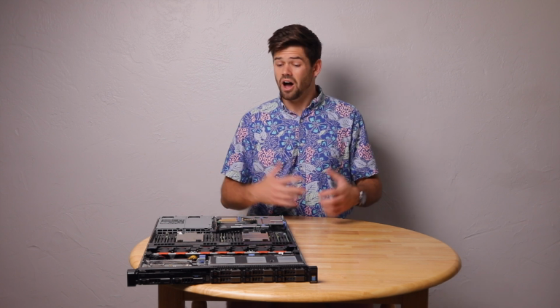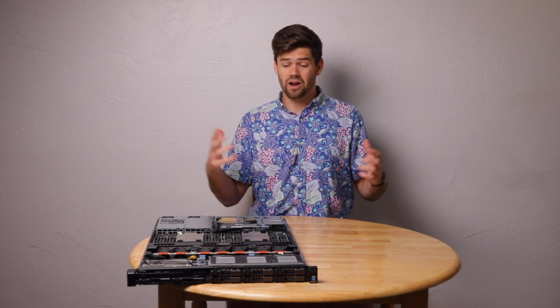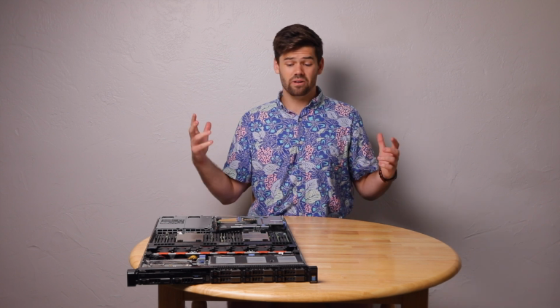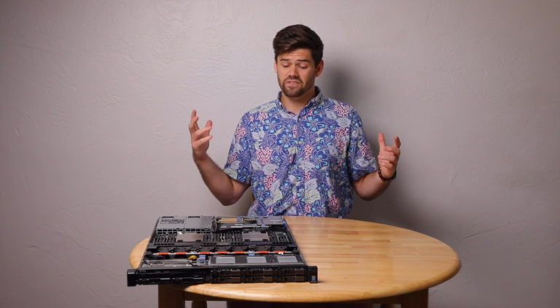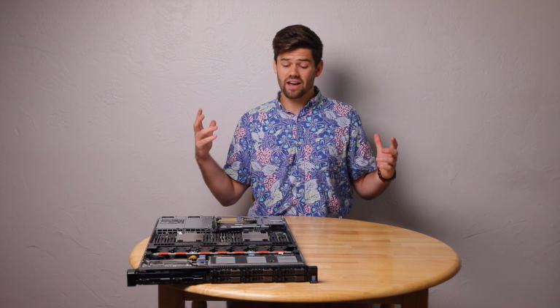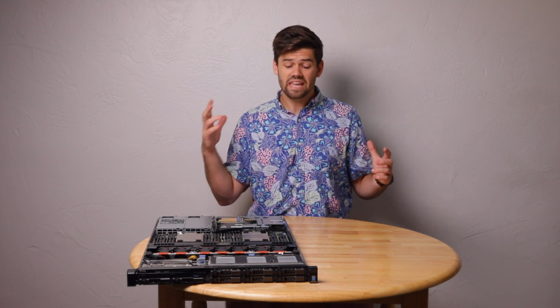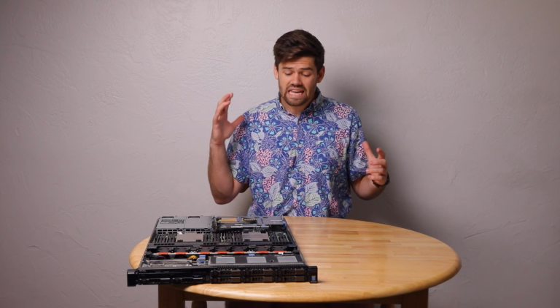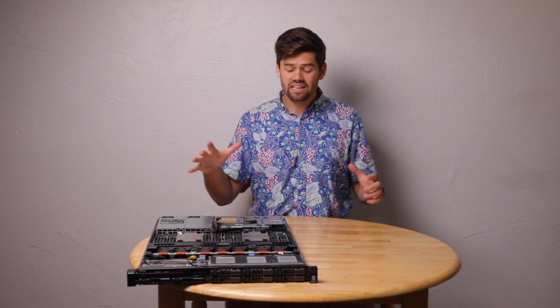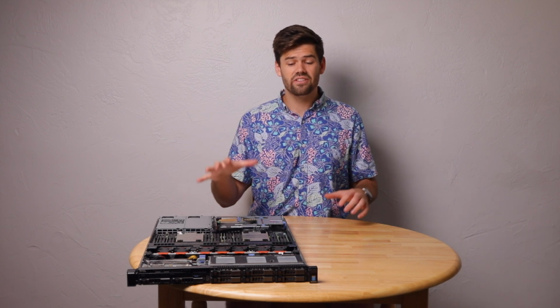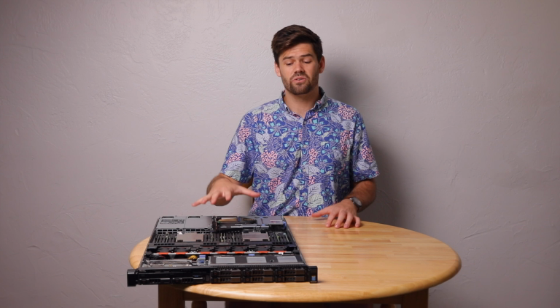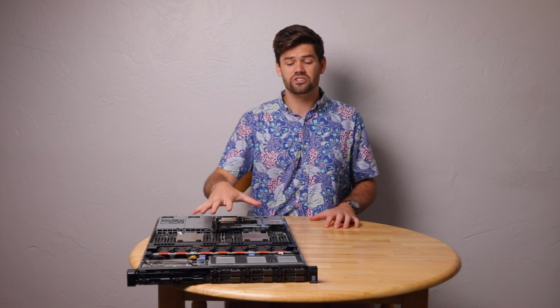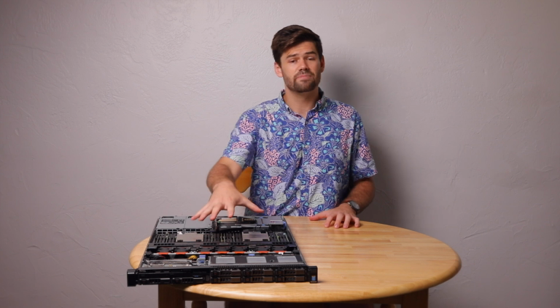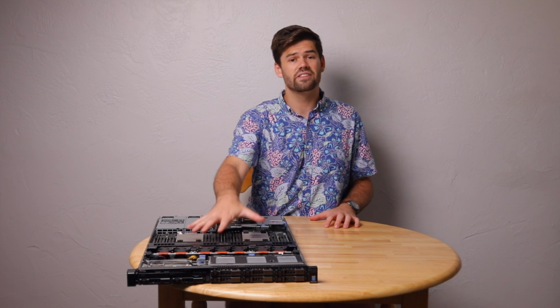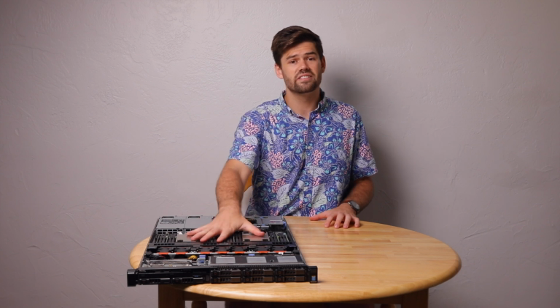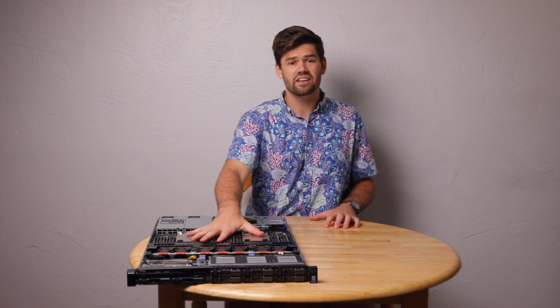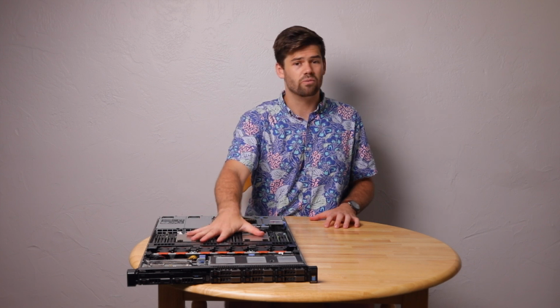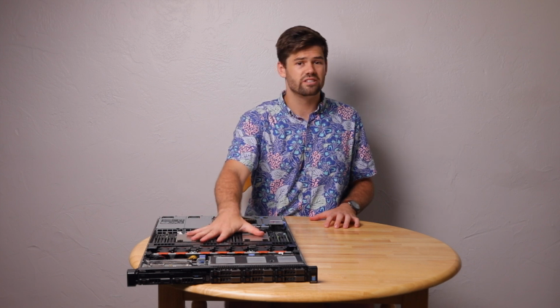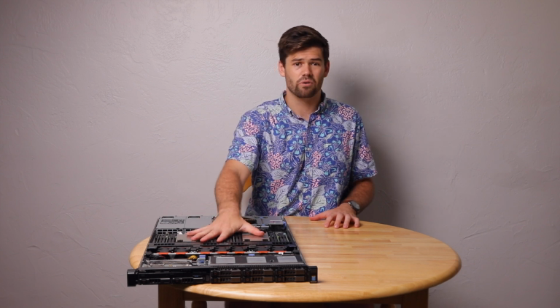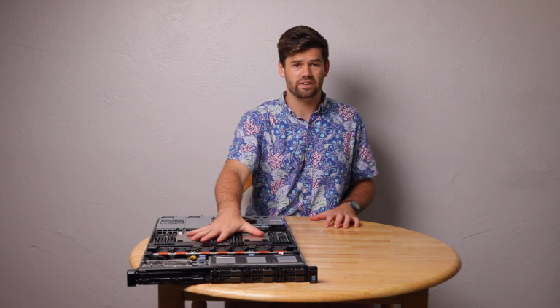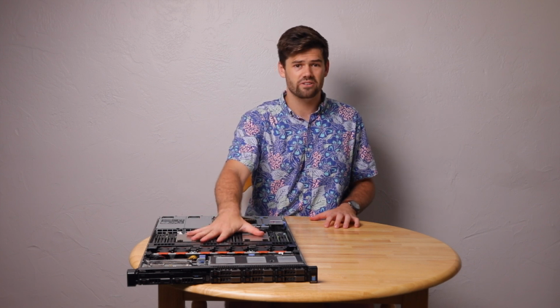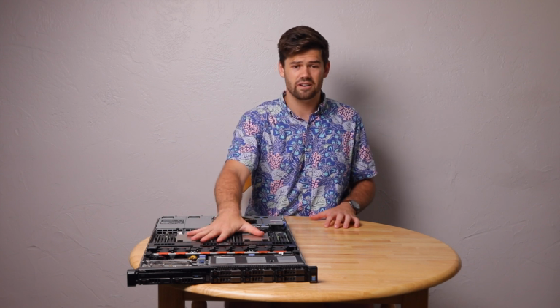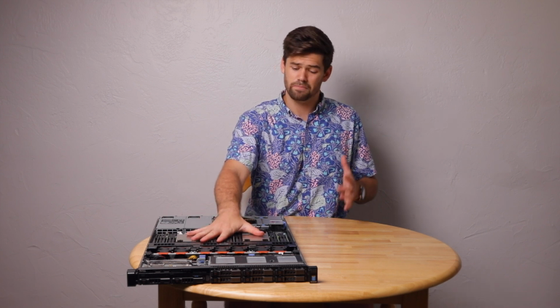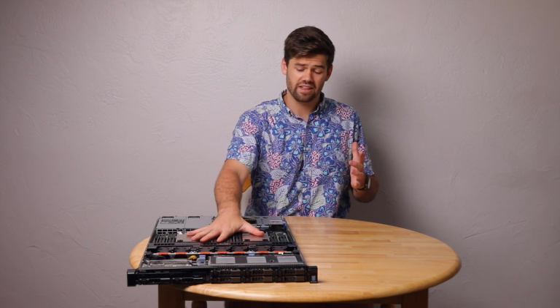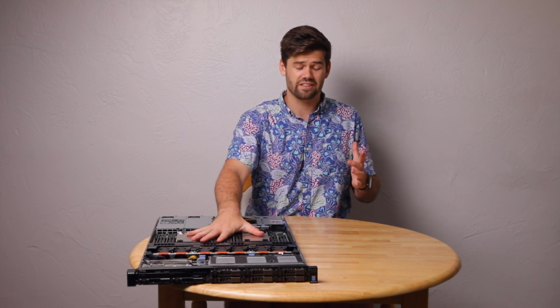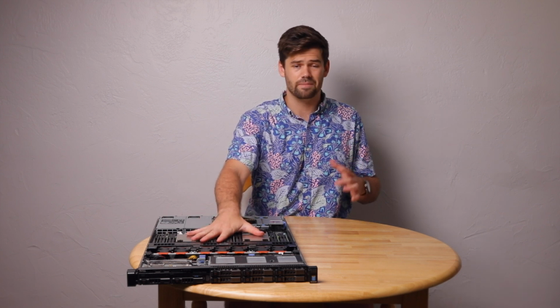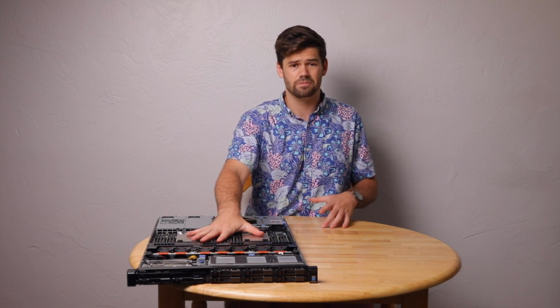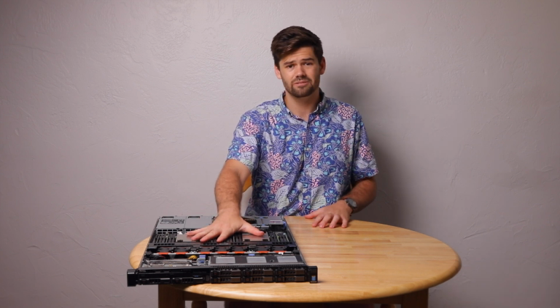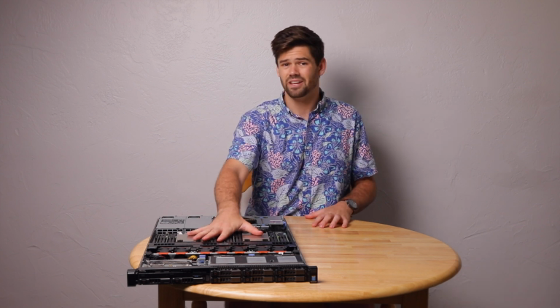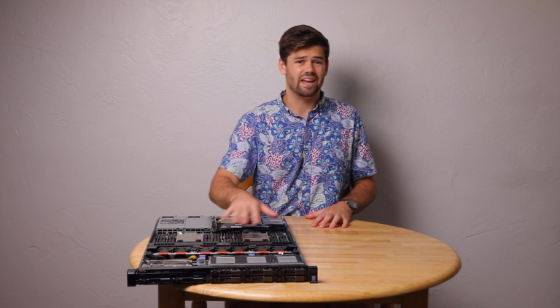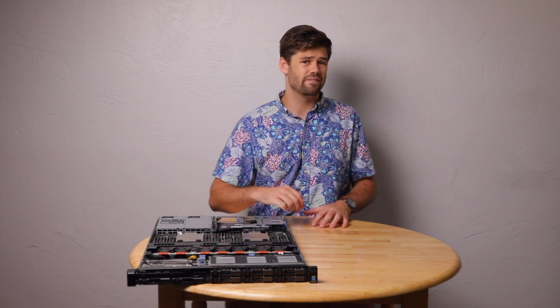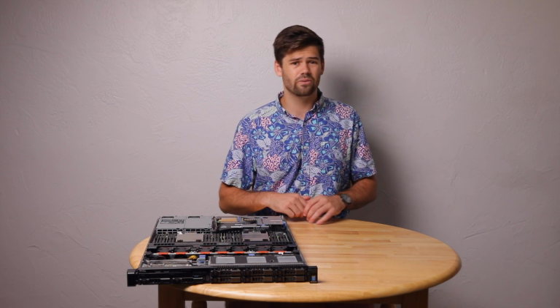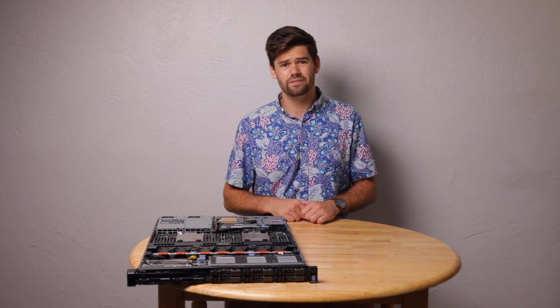If you have any other questions about this thing and want to see more videos on it, put that in the comments below, and have a good one.